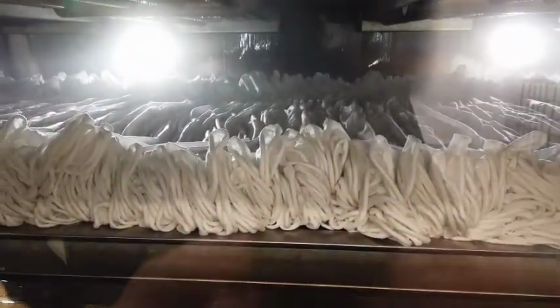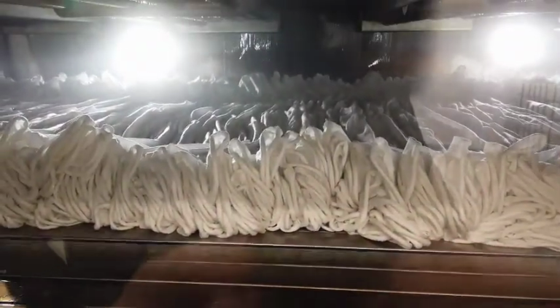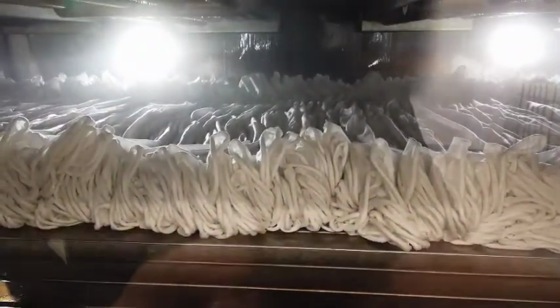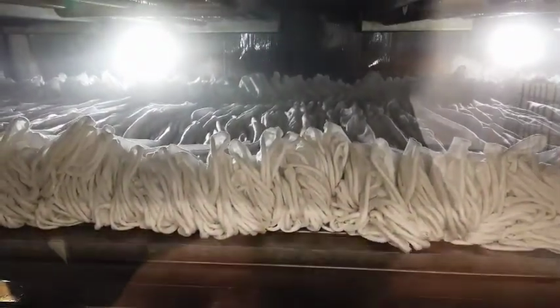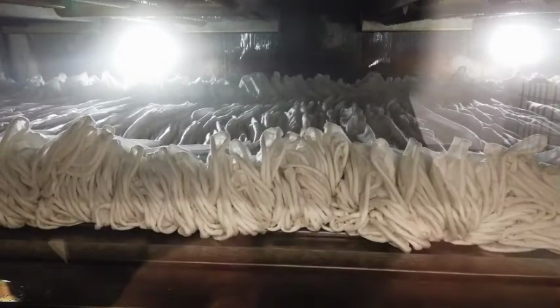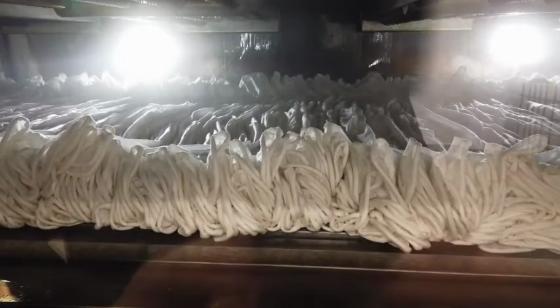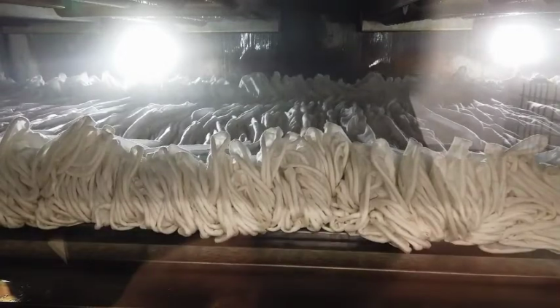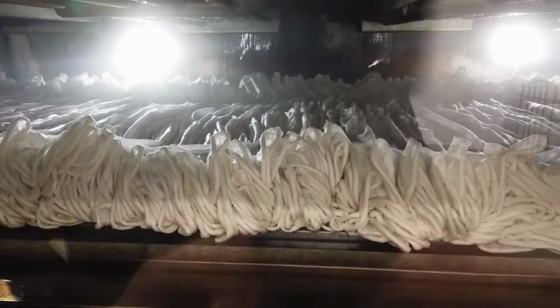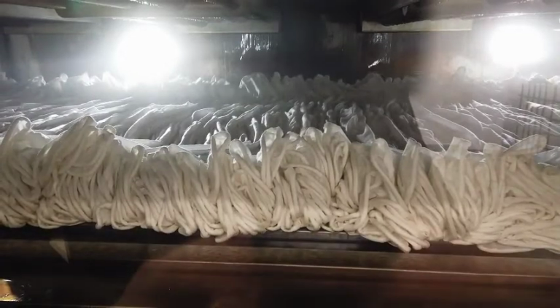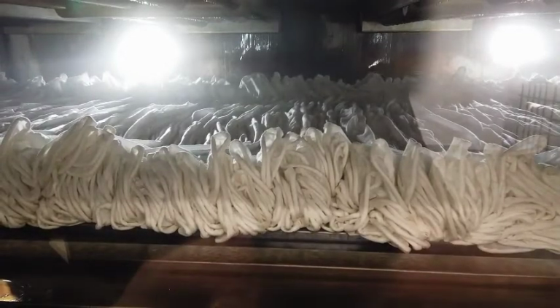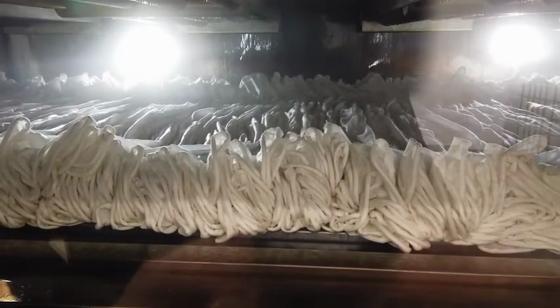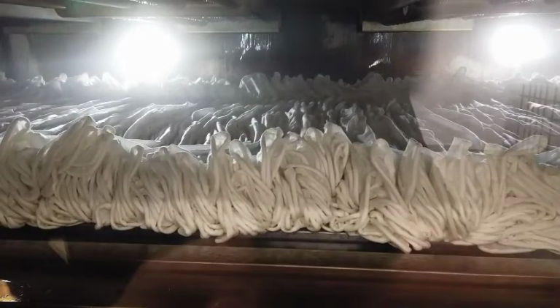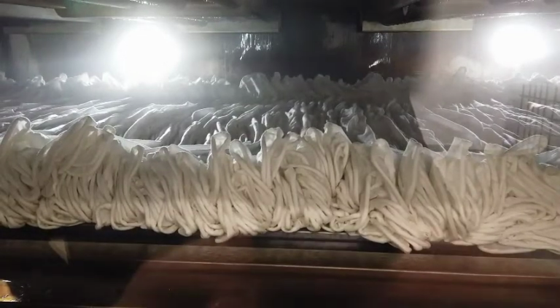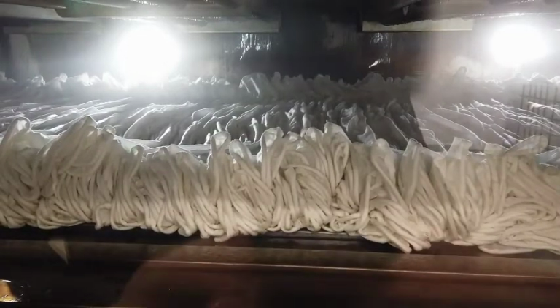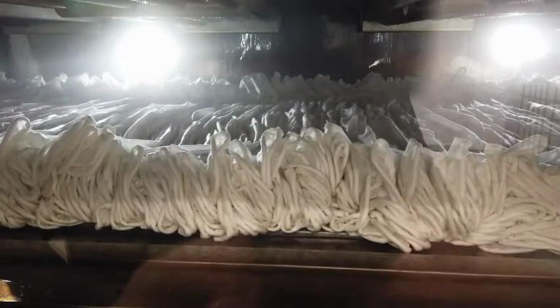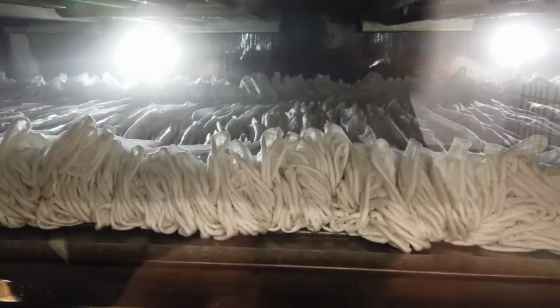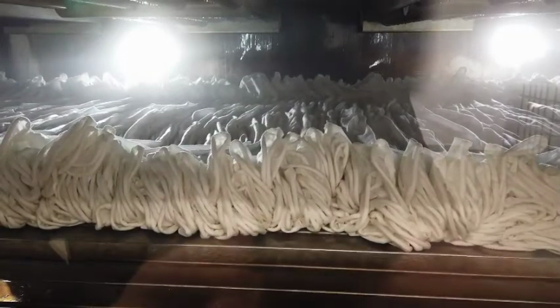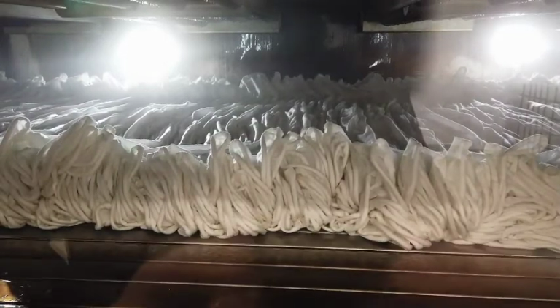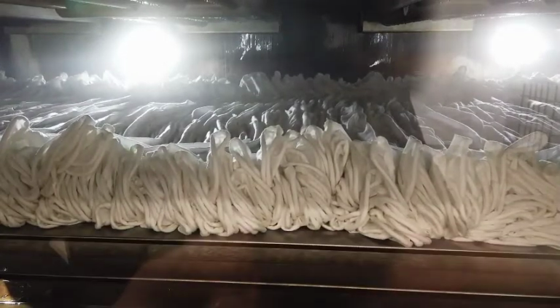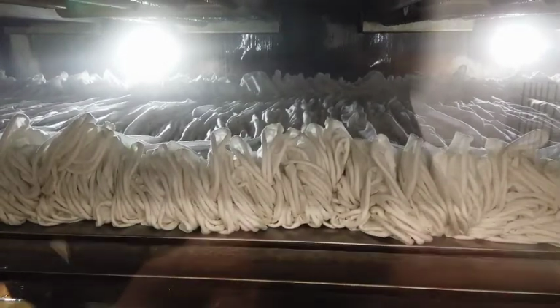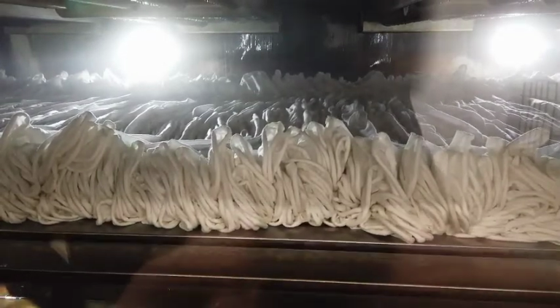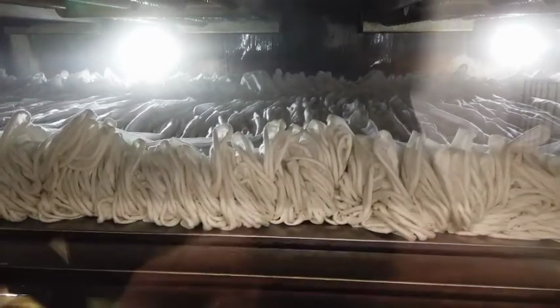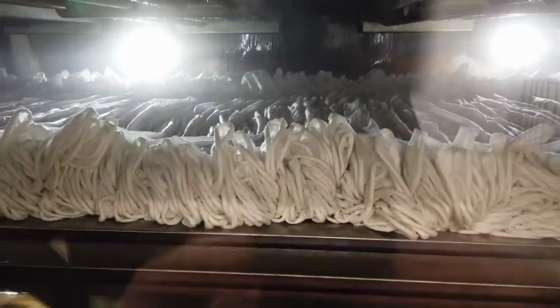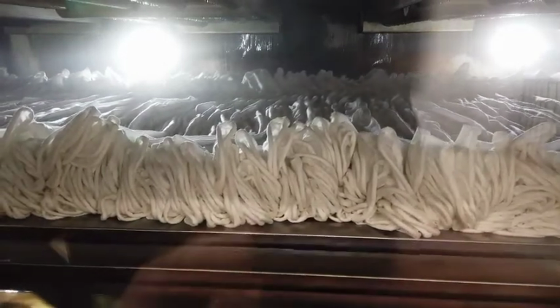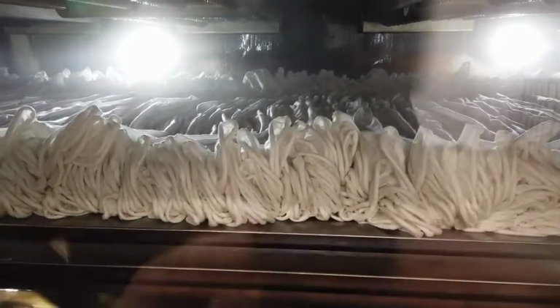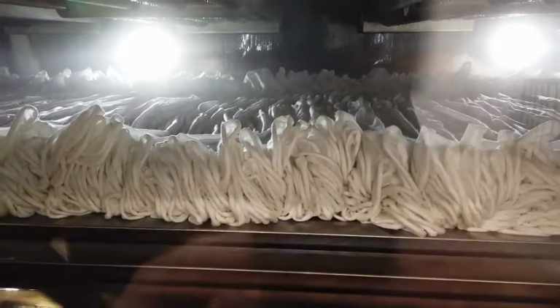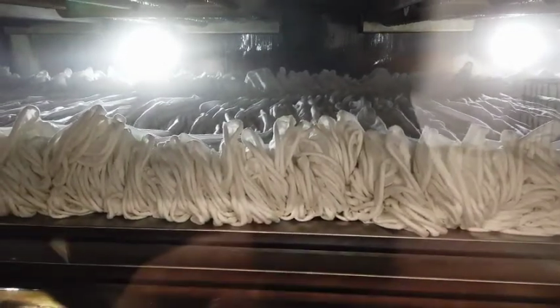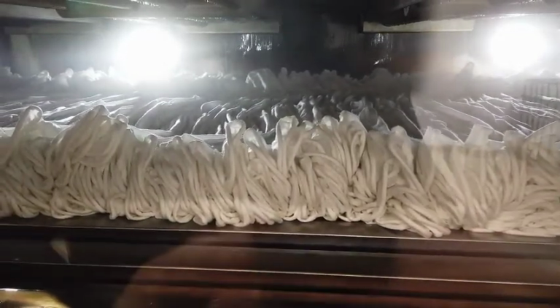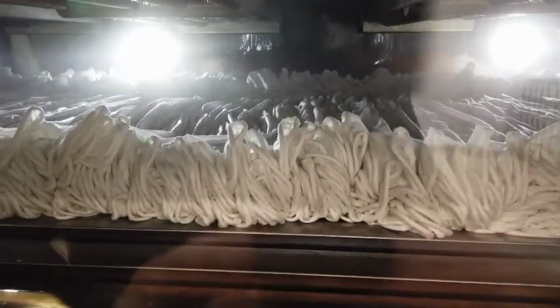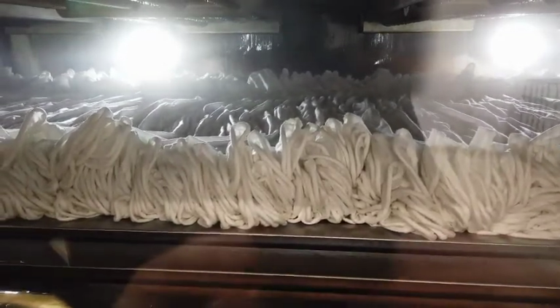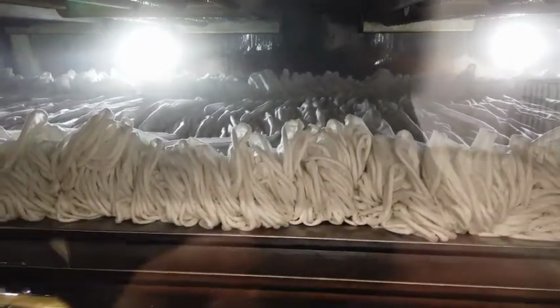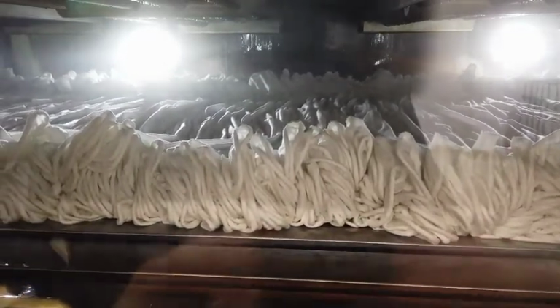Step 7: From the drying range, the fabric is taken through the guiders and guide rollers to the winding roller, and finally batching is done.